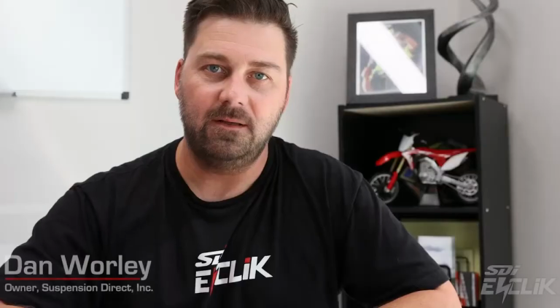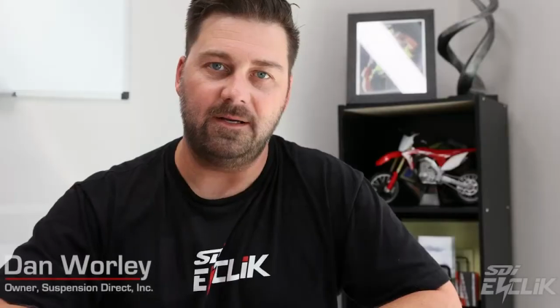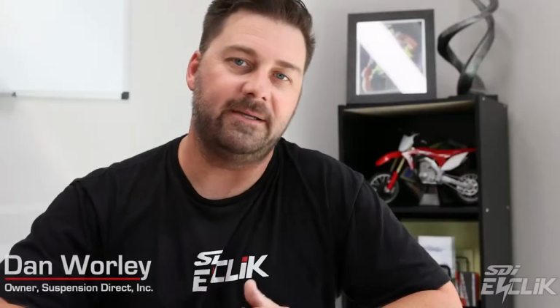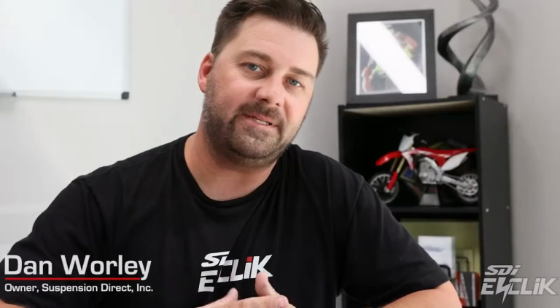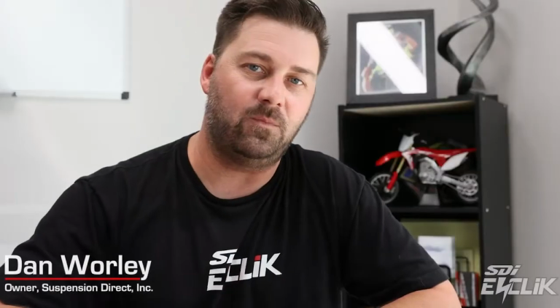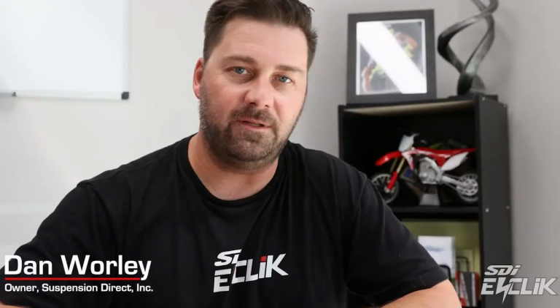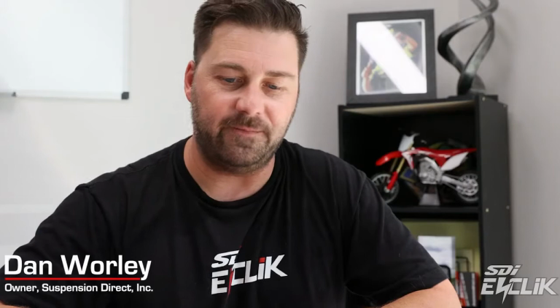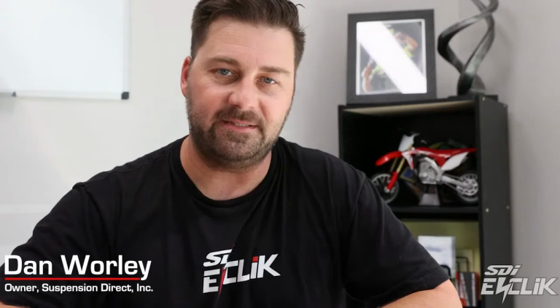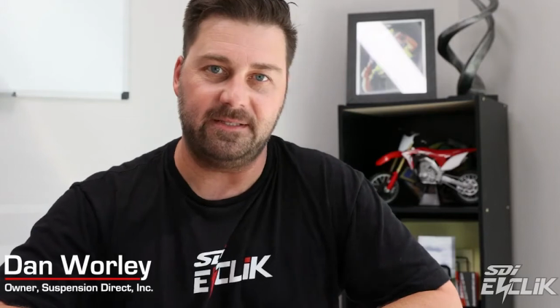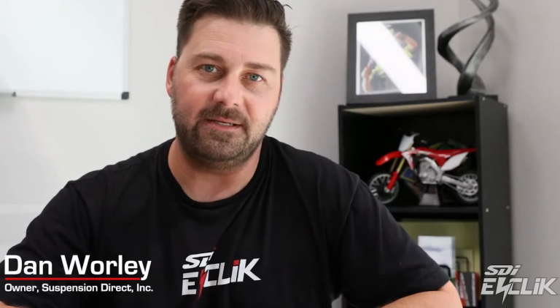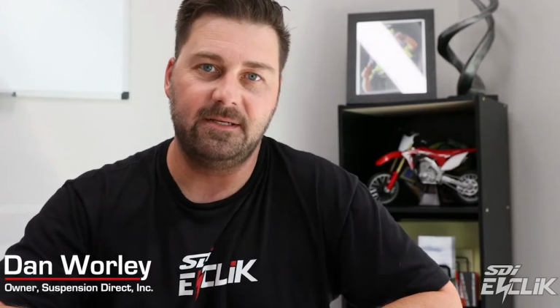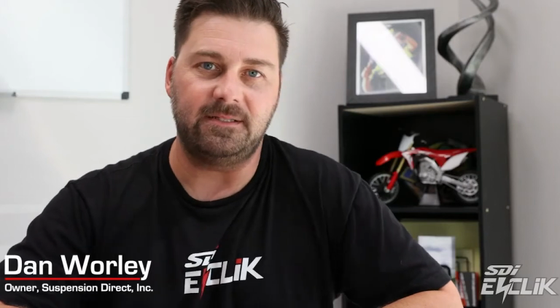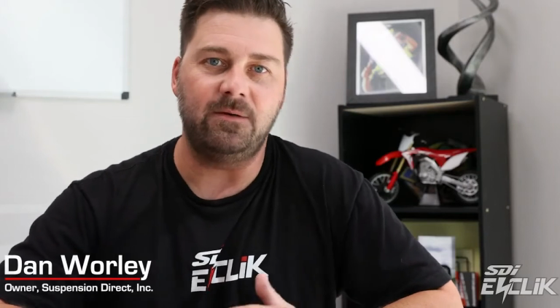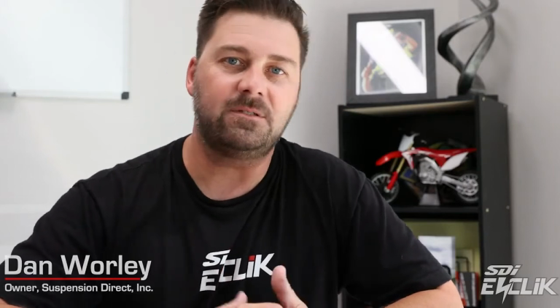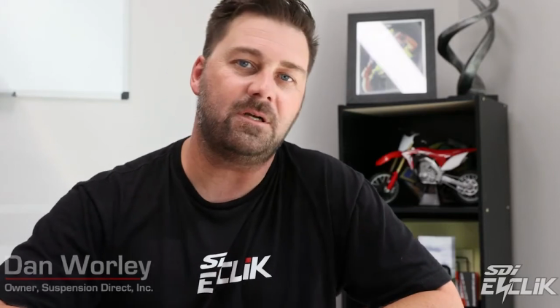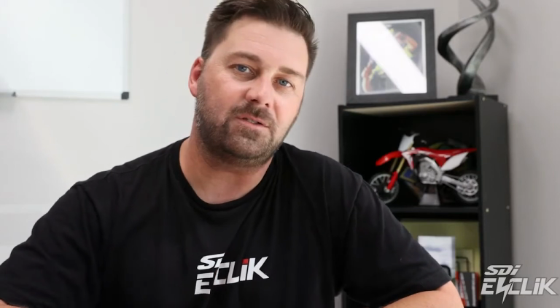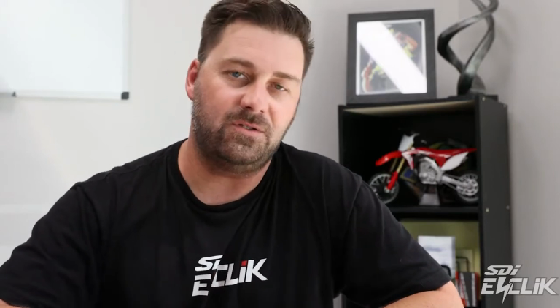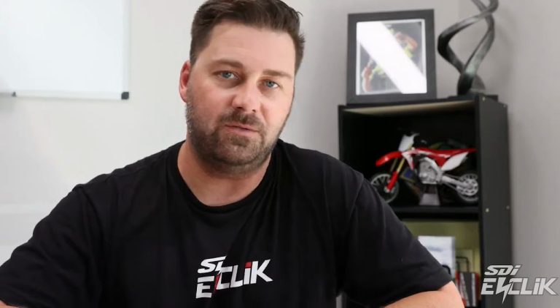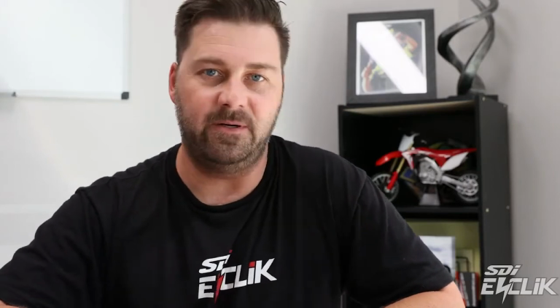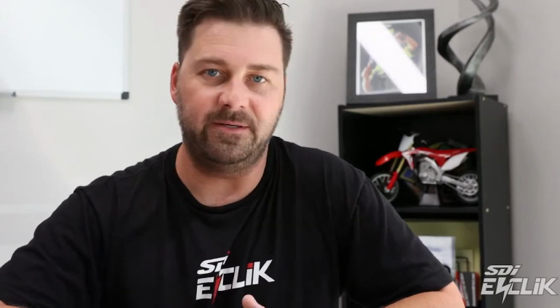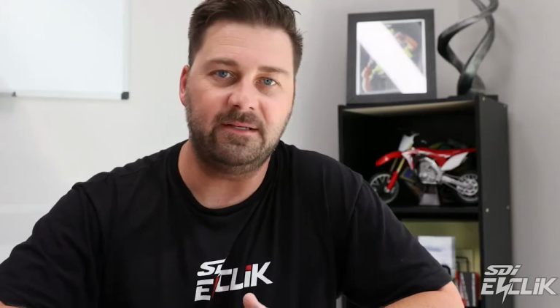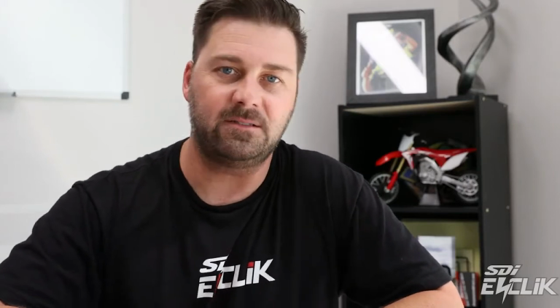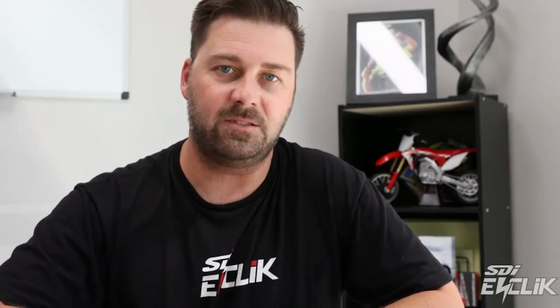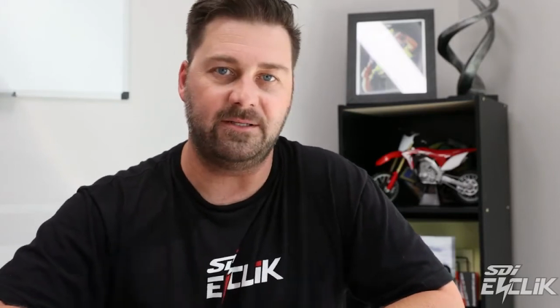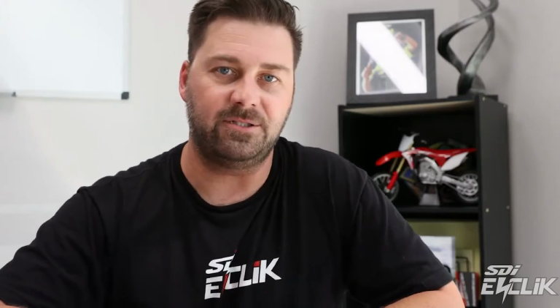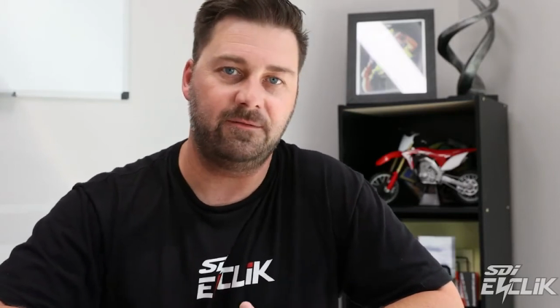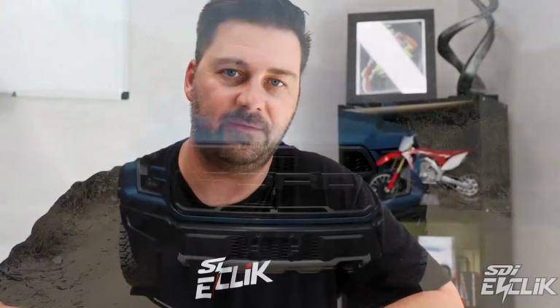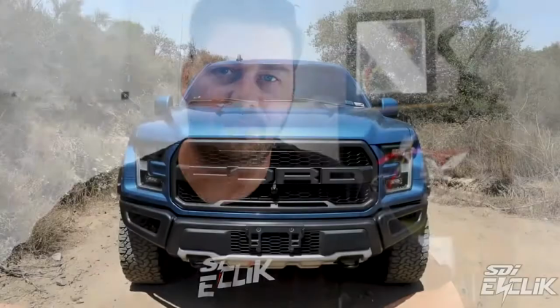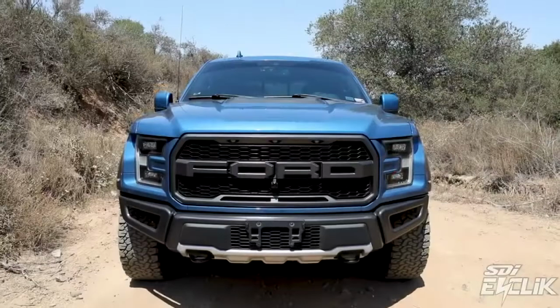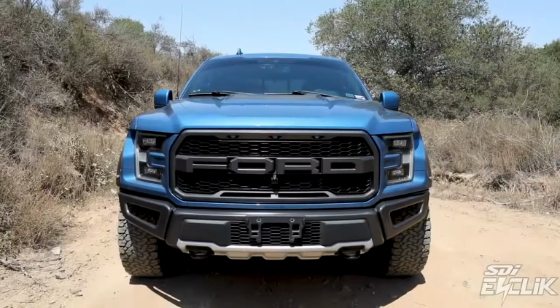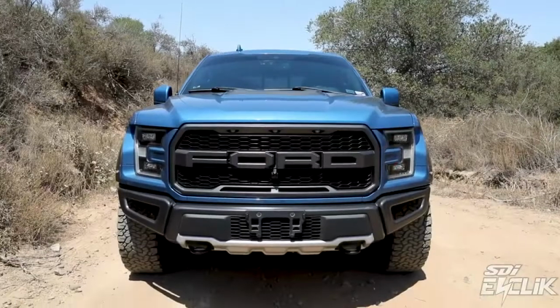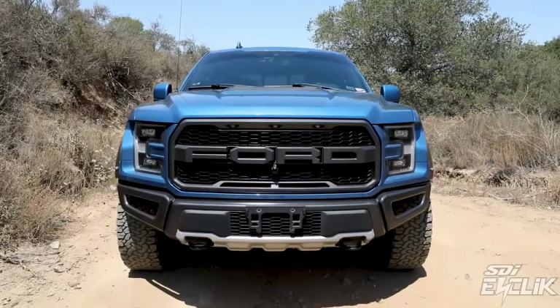Hi, I'm Dan Morley from STI. Today I wanted to talk to you about our E-Click suspension for the Ford Raptor.